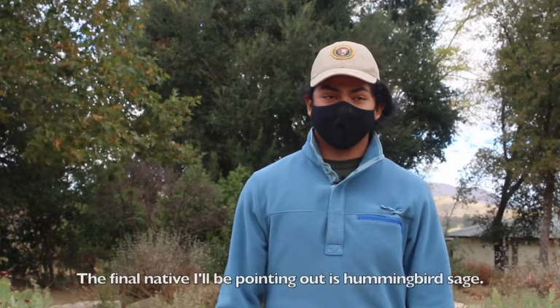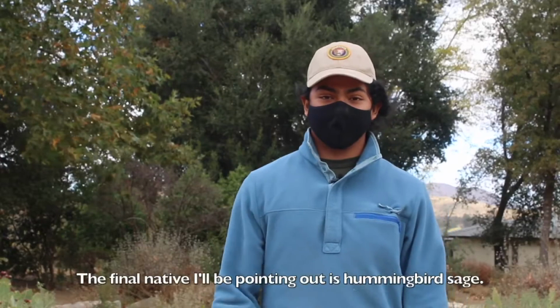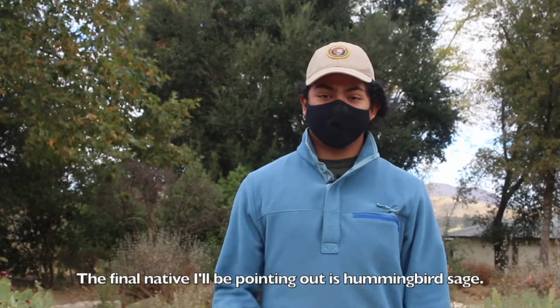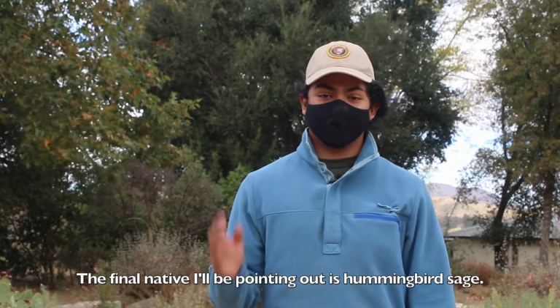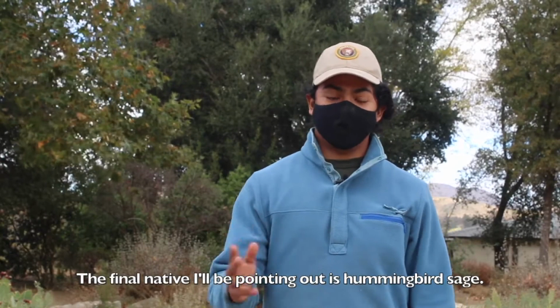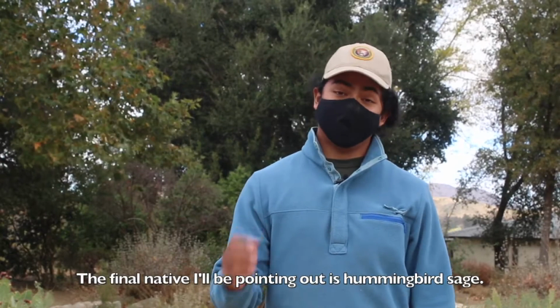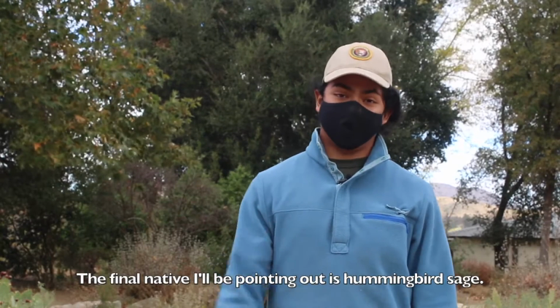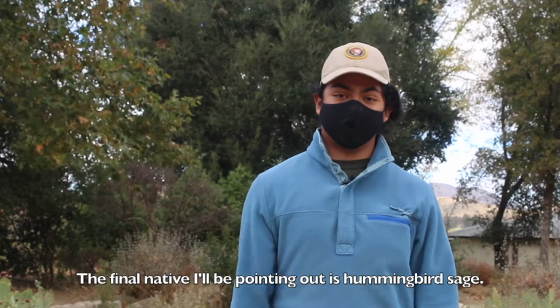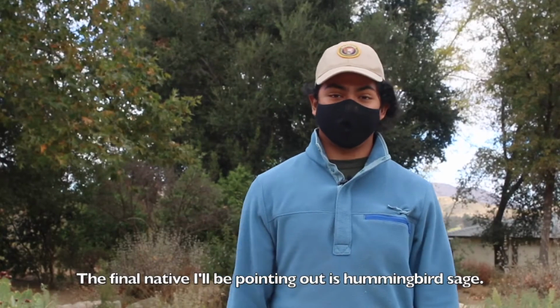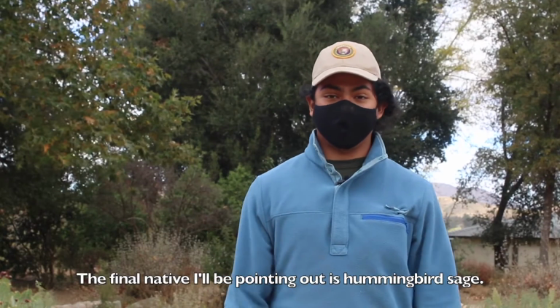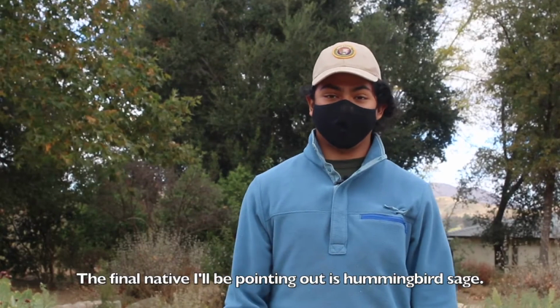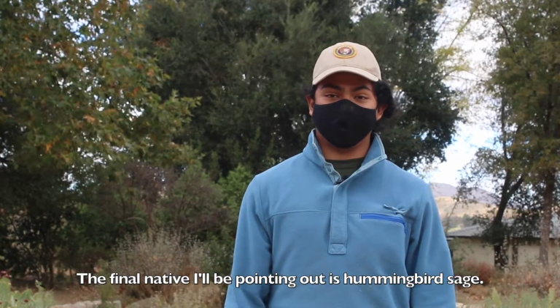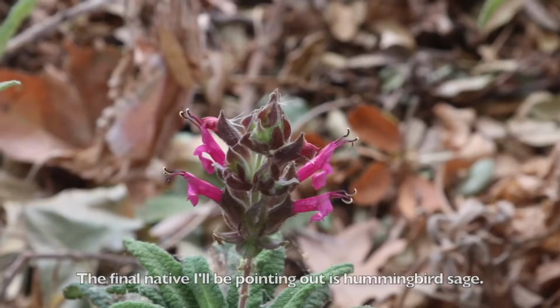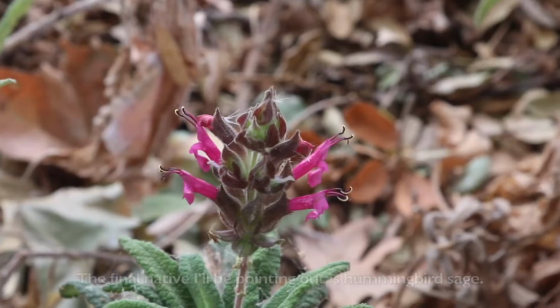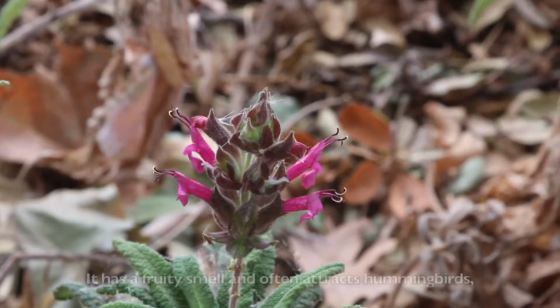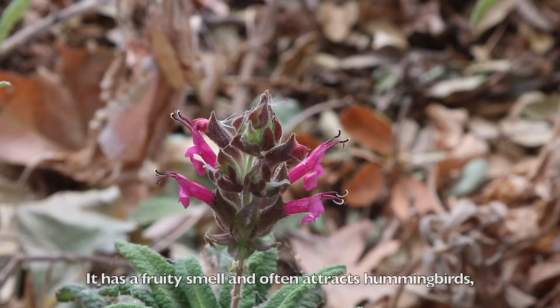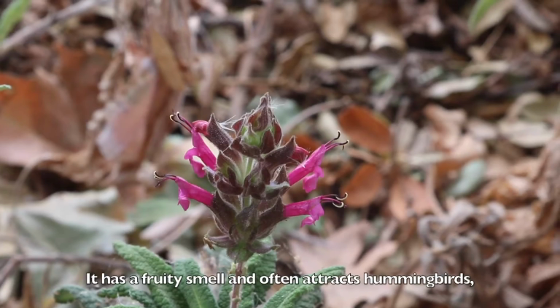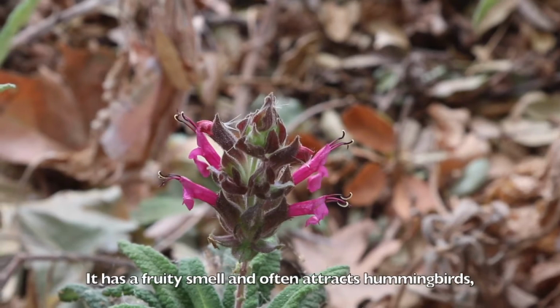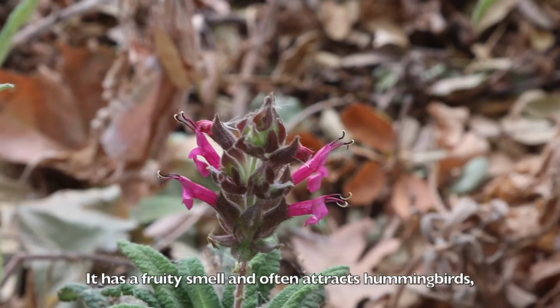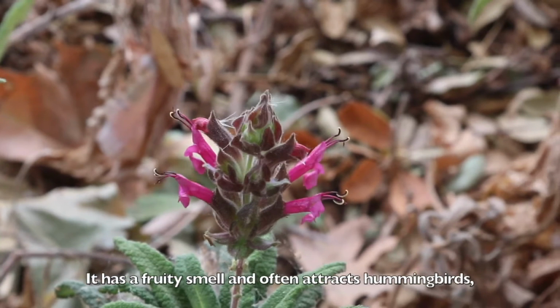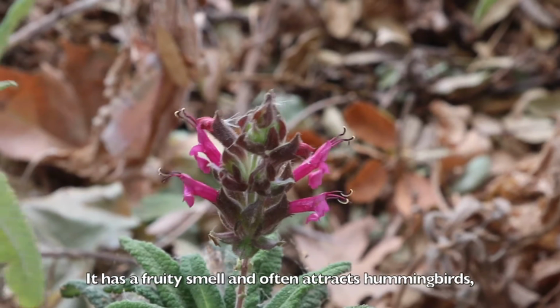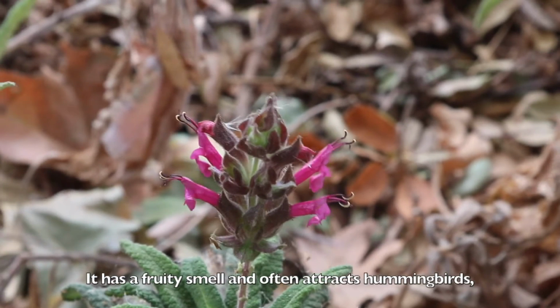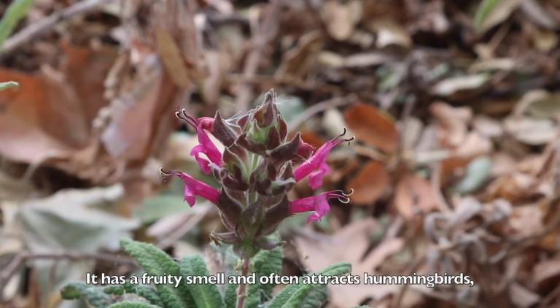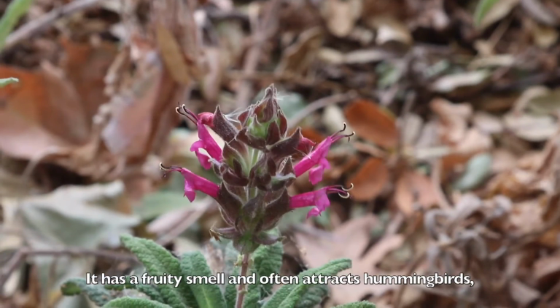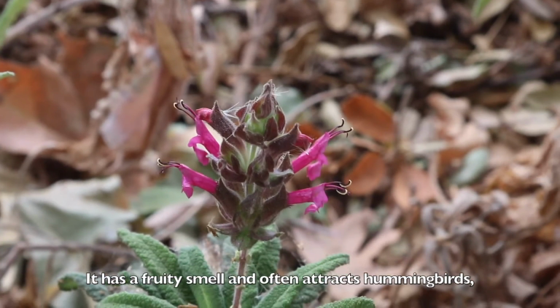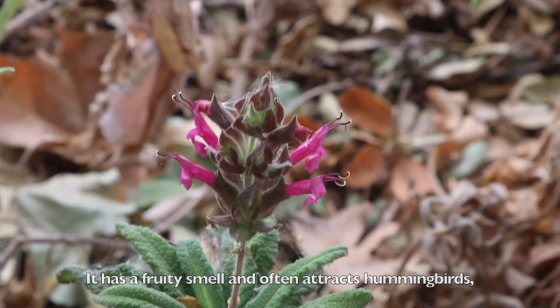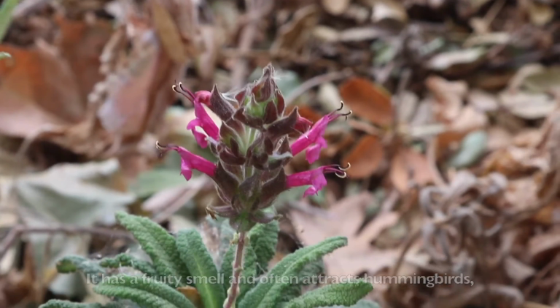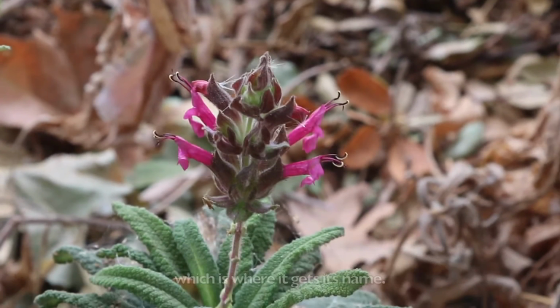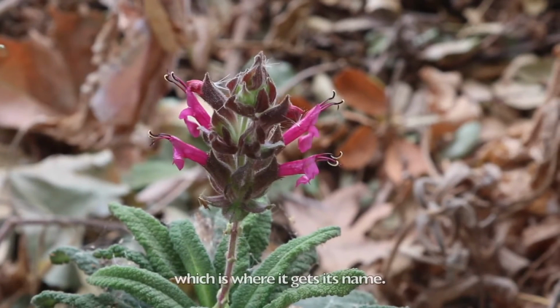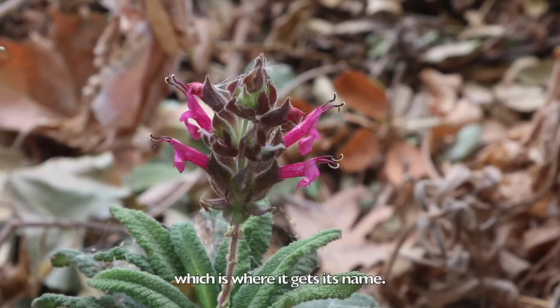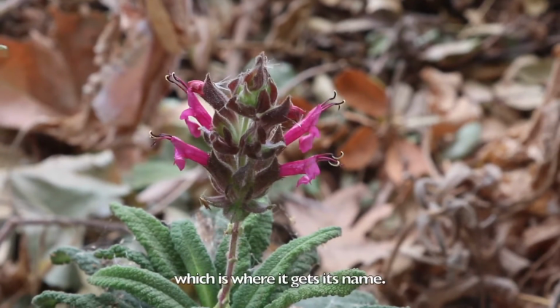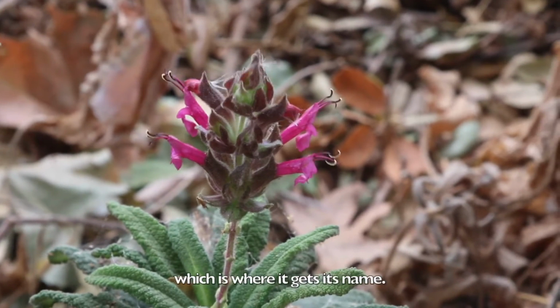The final native I'll be pointing out is hummingbird sage. It has a fruity smell and often attracts hummingbirds, which is where it gets its name.